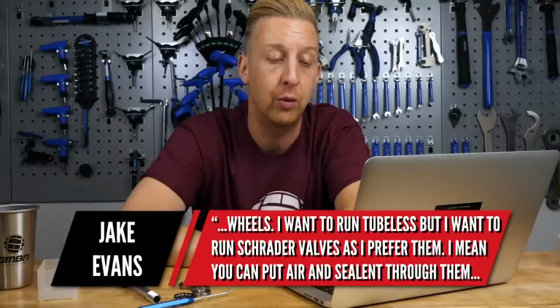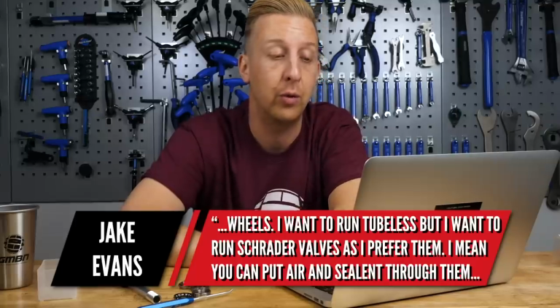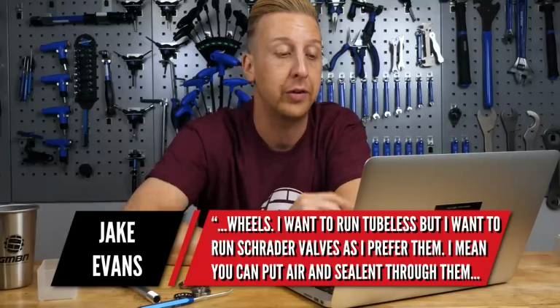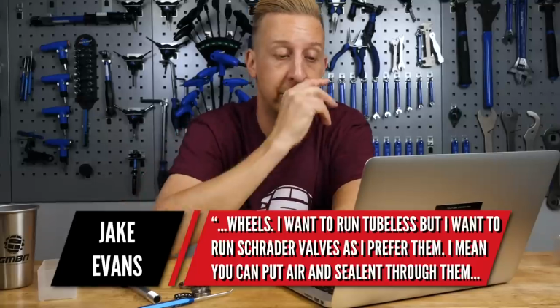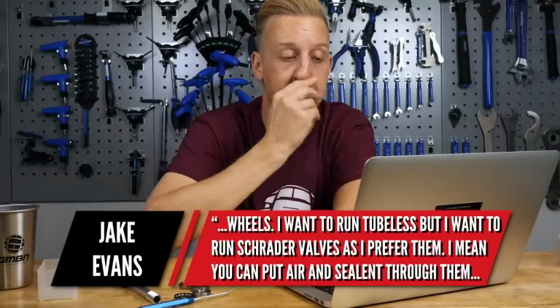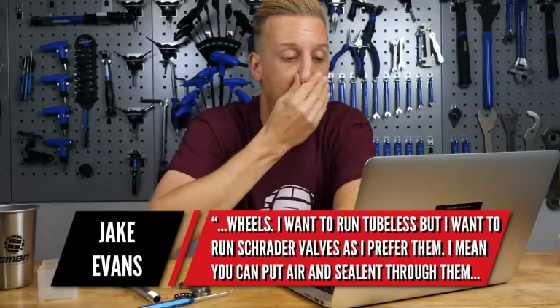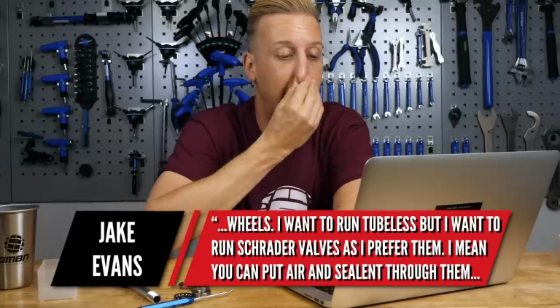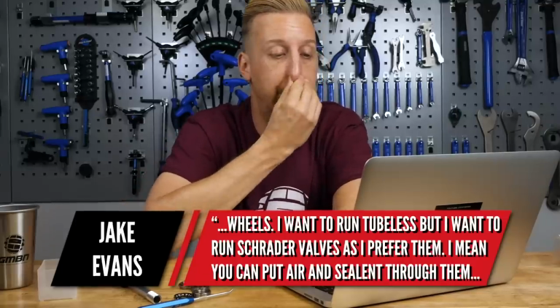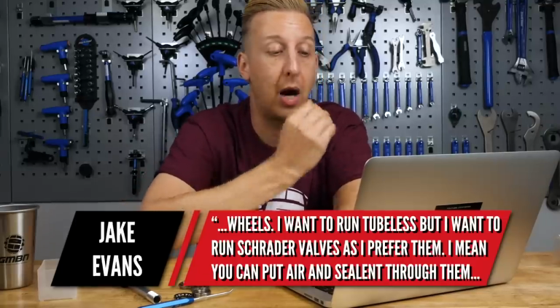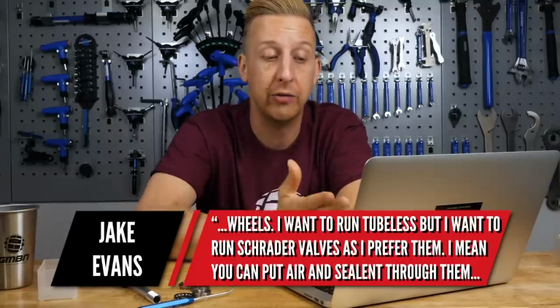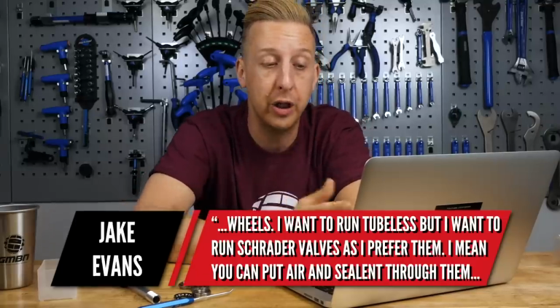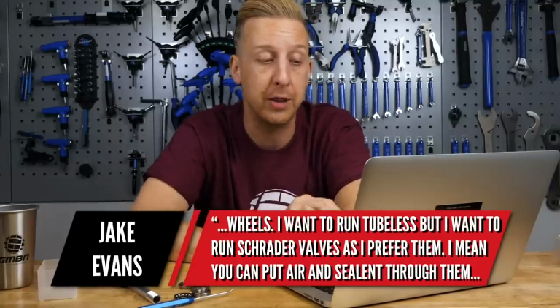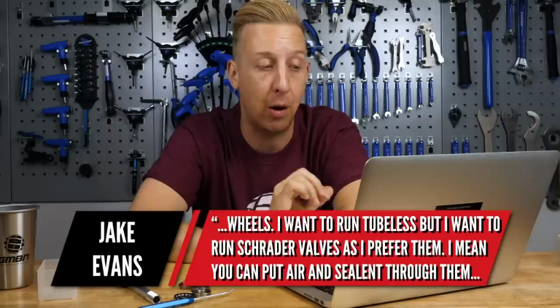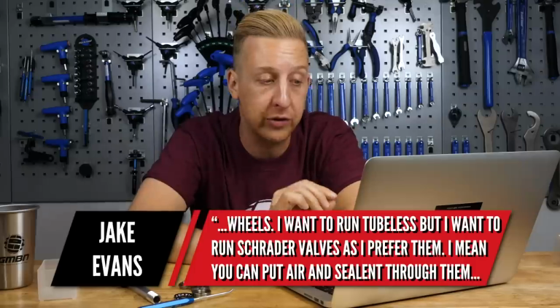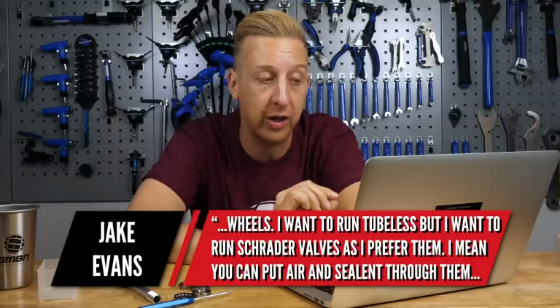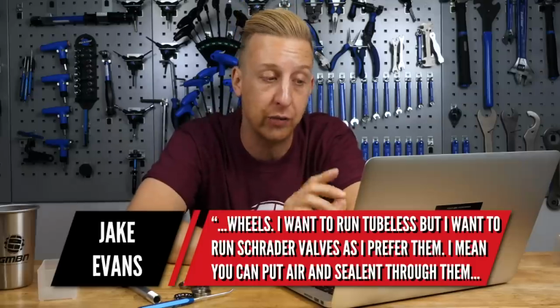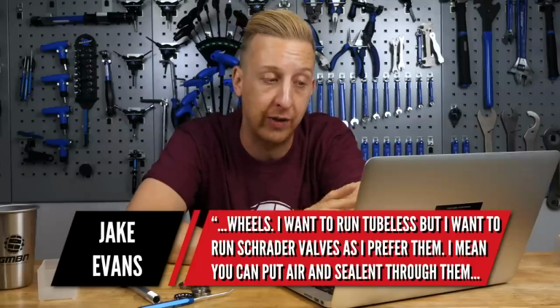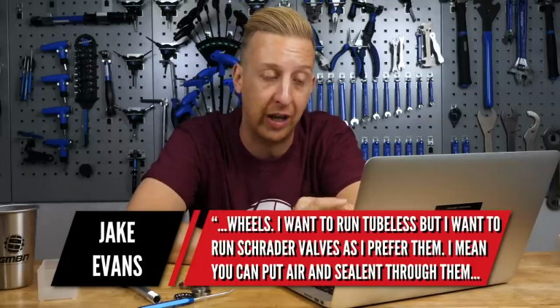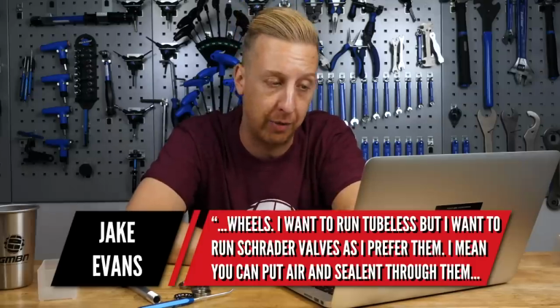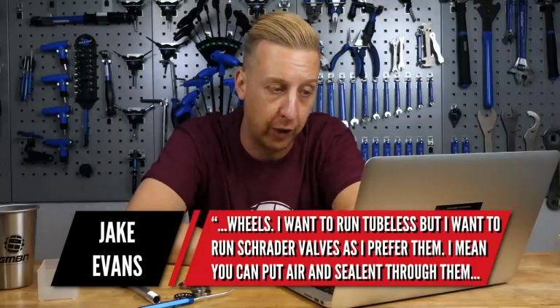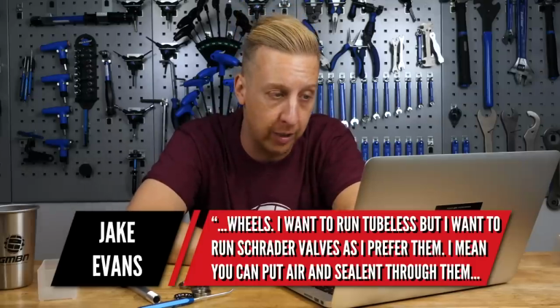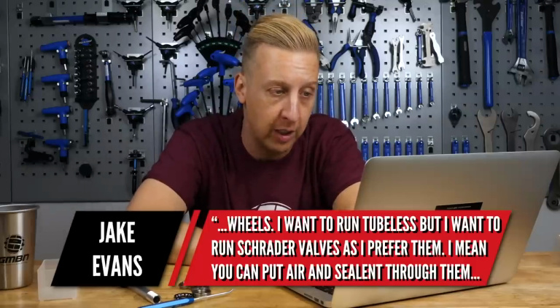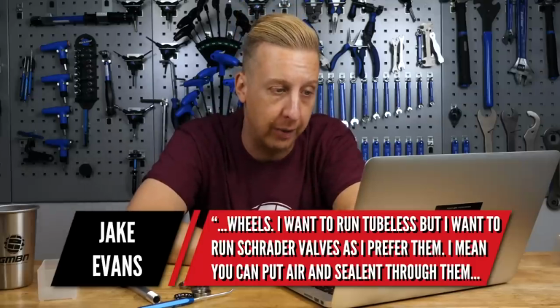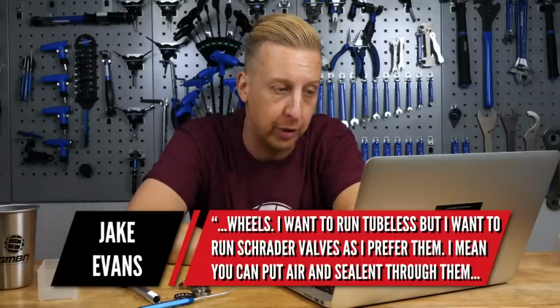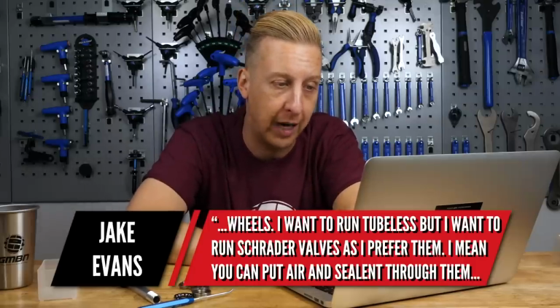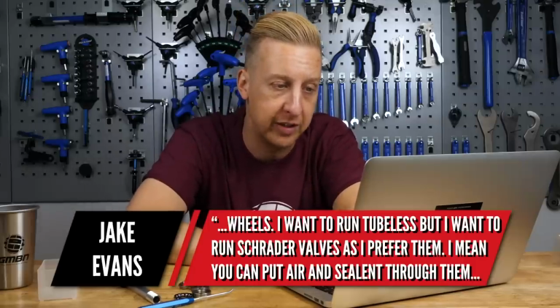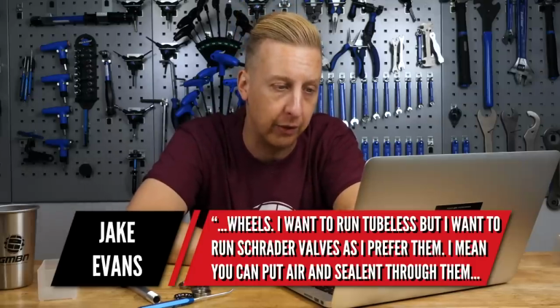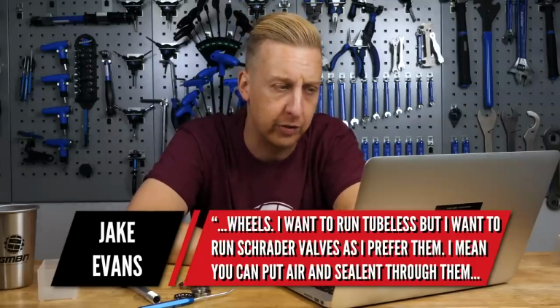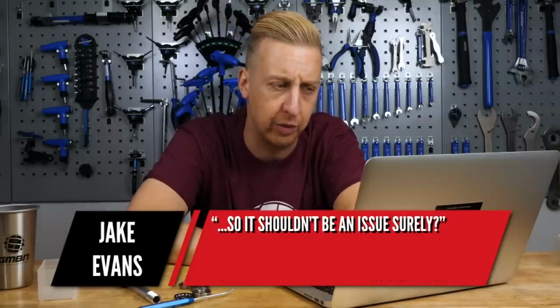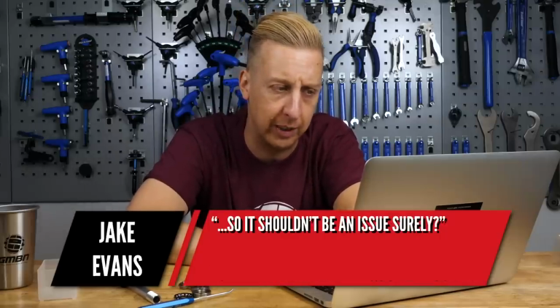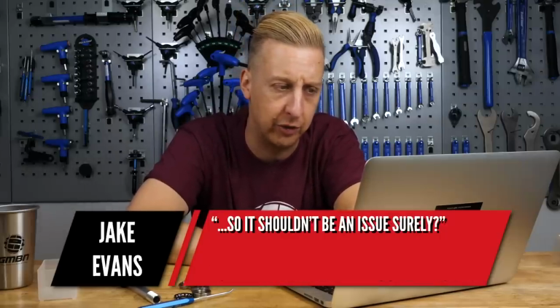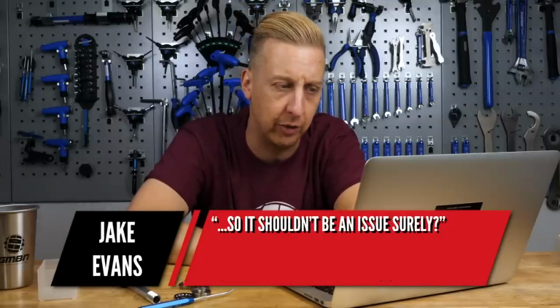Ooh, that's a good shout. He wants to run tubeless but wants to run Schrader valves as he prefers them. You could put air and sealant through them, so it shouldn't be an issue, surely.